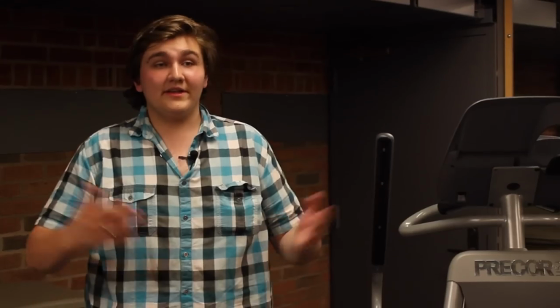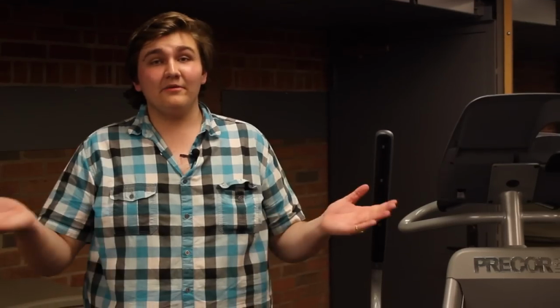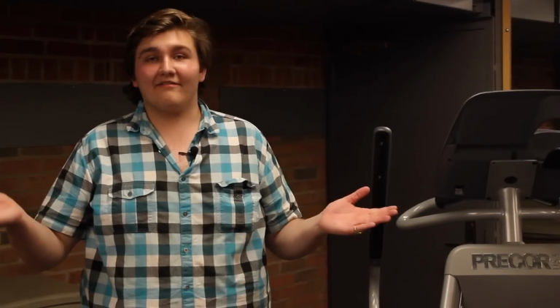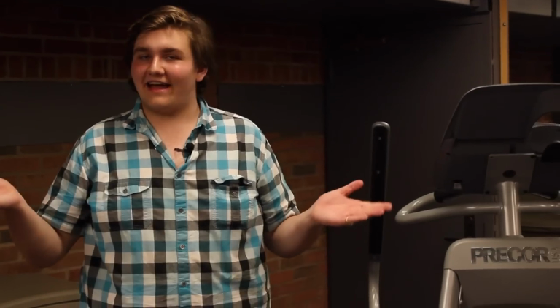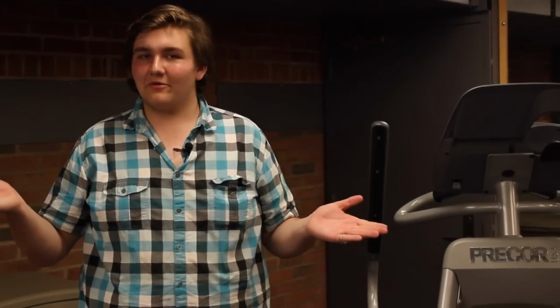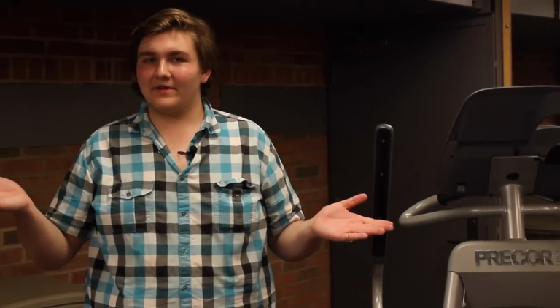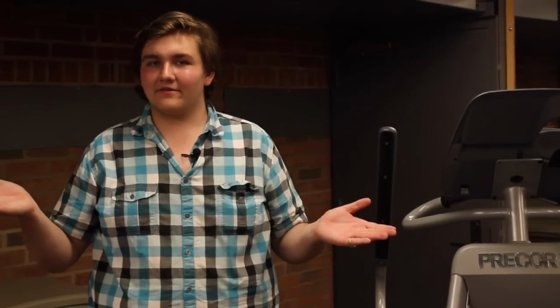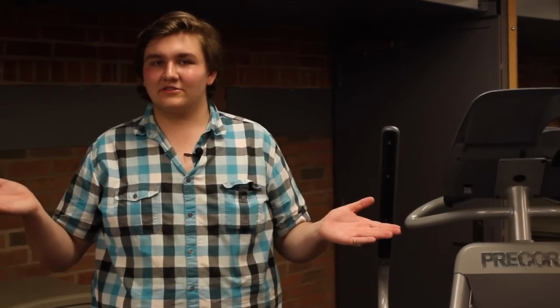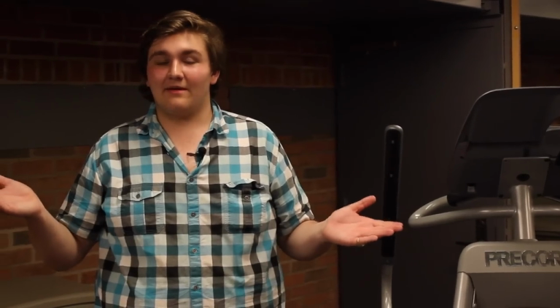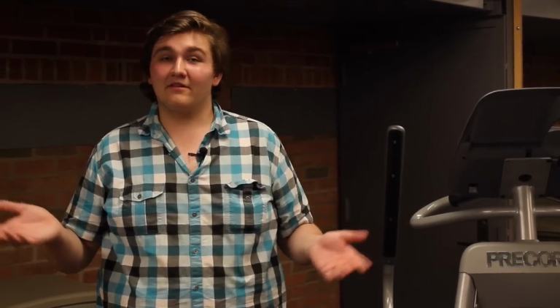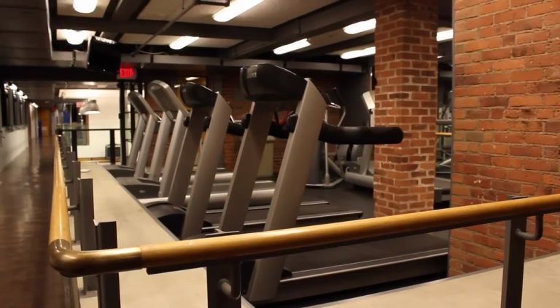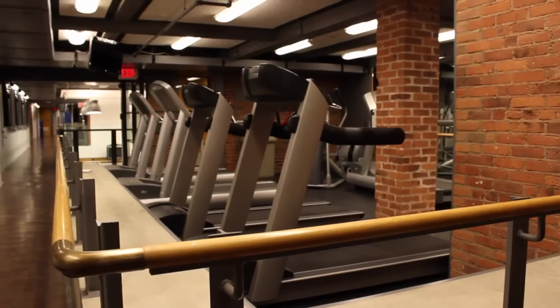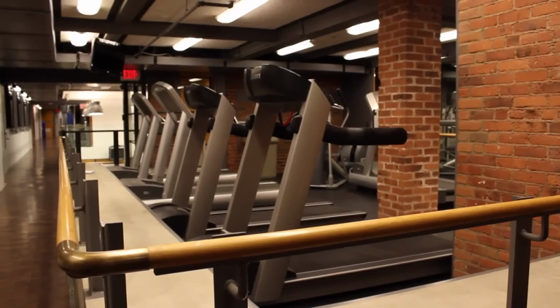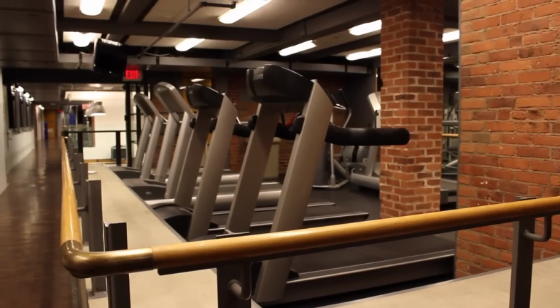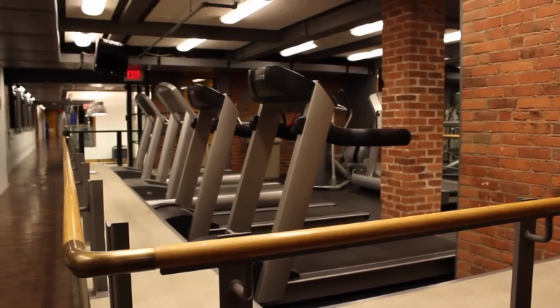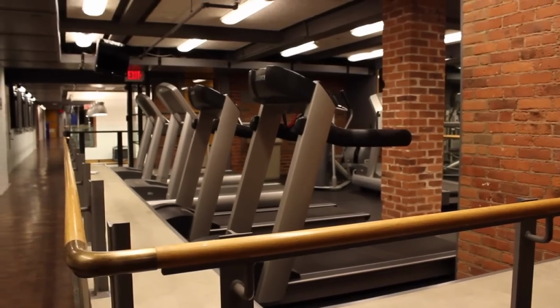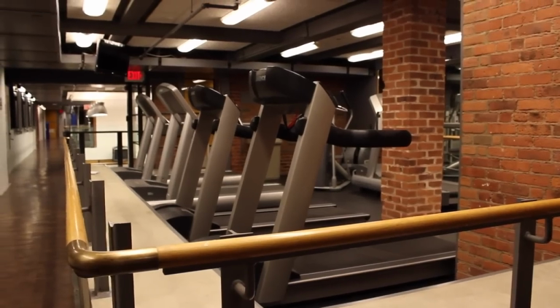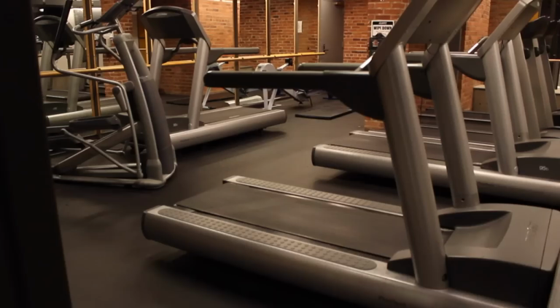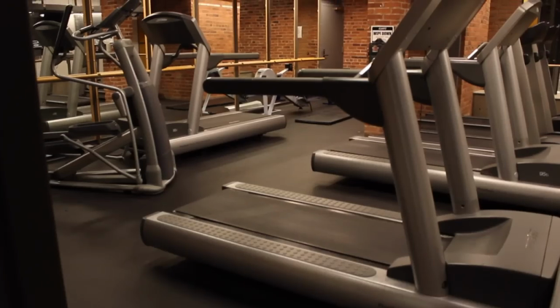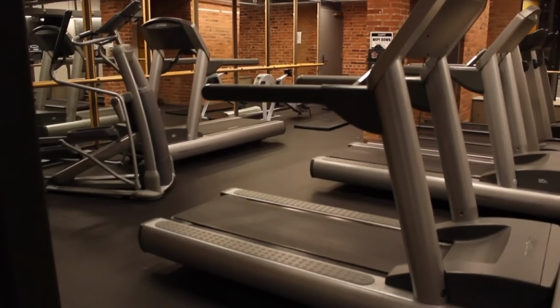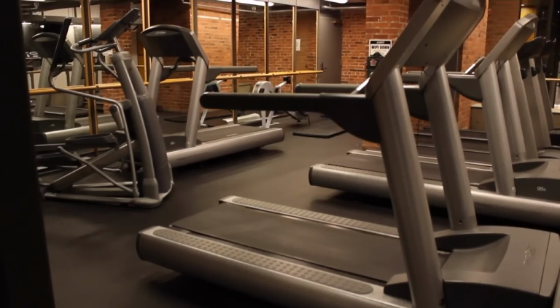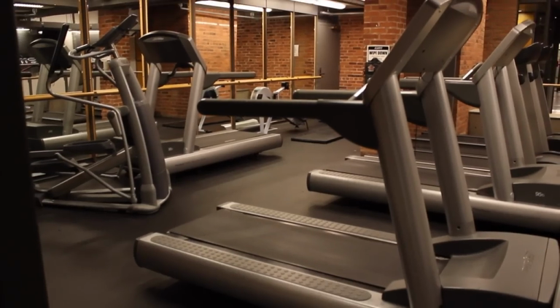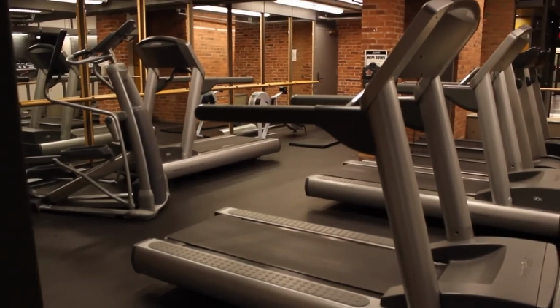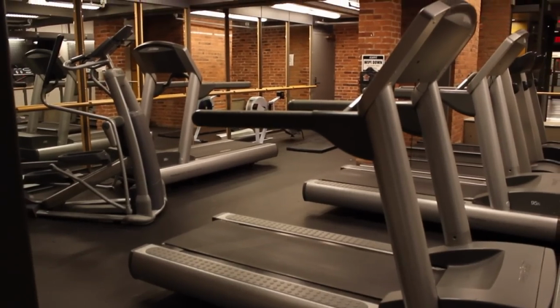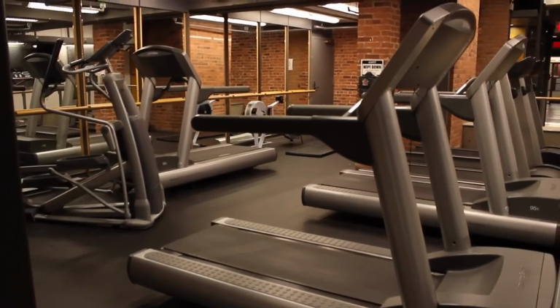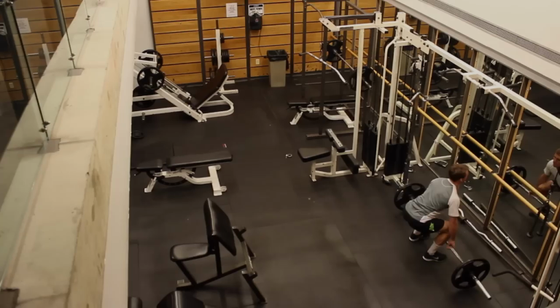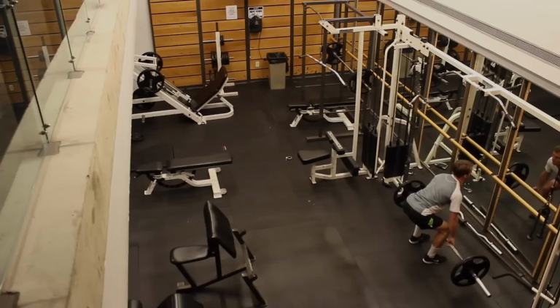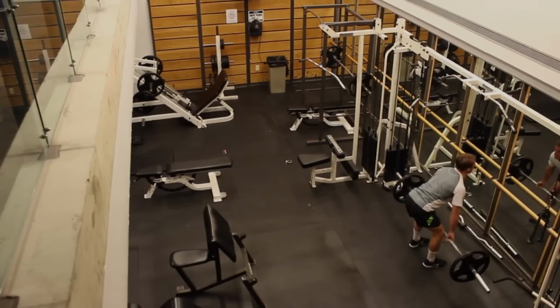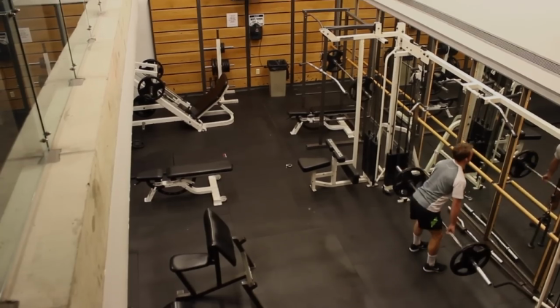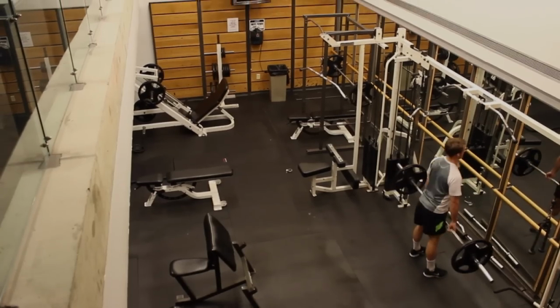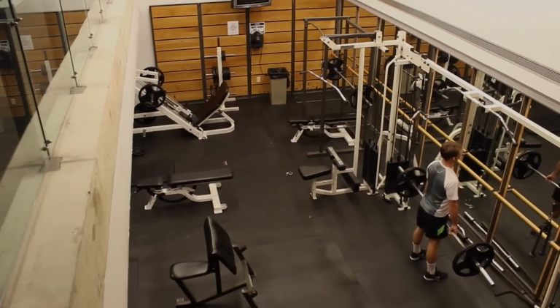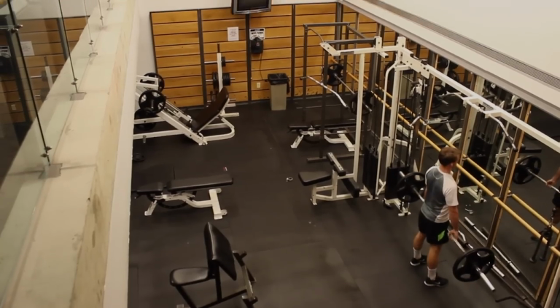Here we have the Davenport Pearson gym. It's obviously not Payne Whitney, but it's great if you want to come down here for a really quick workout throughout the day.